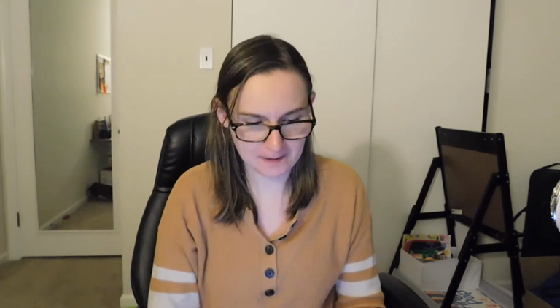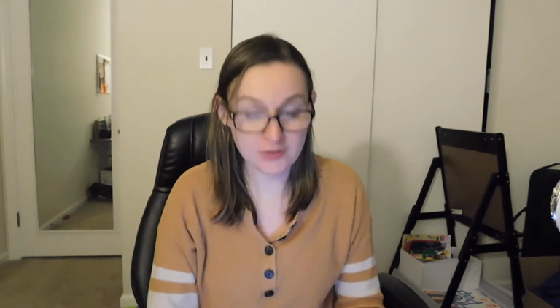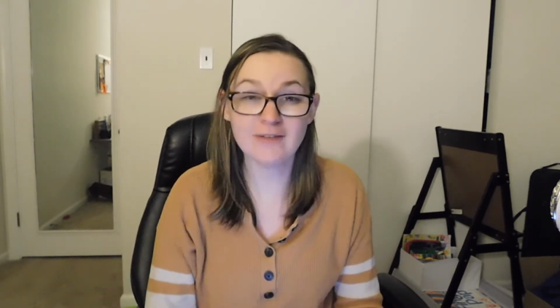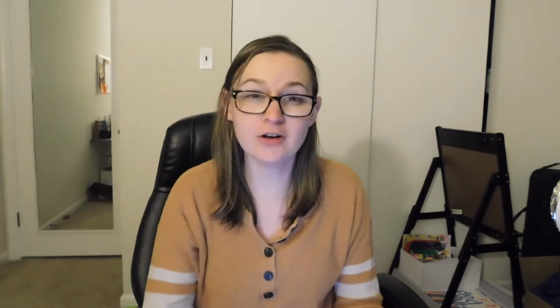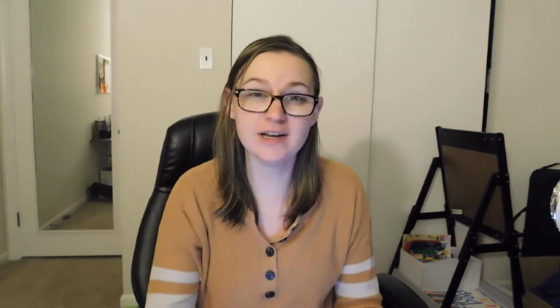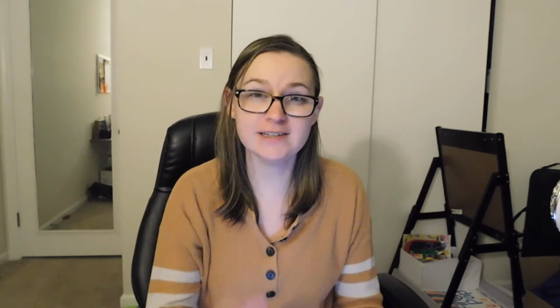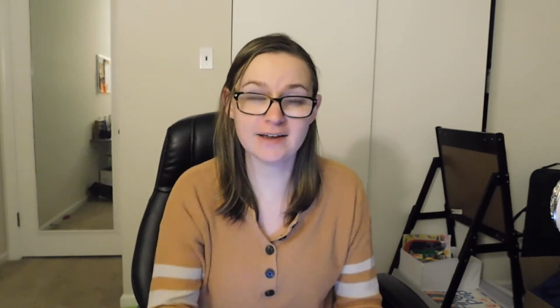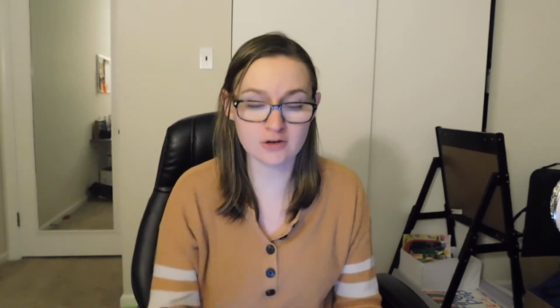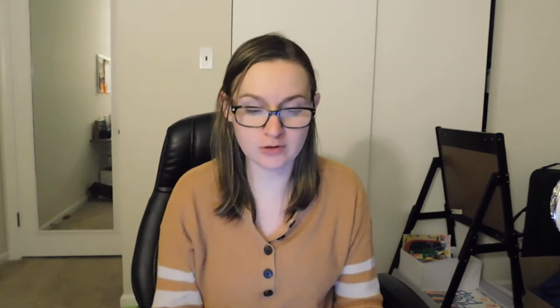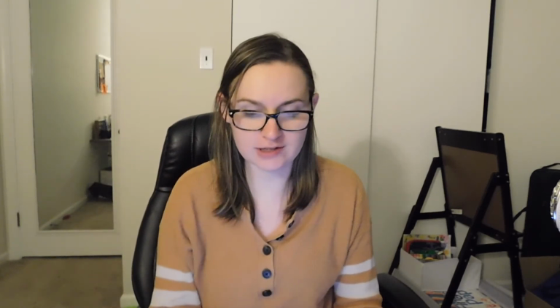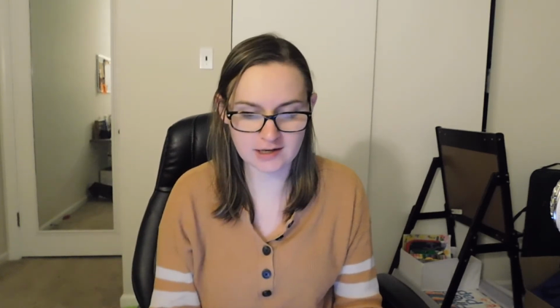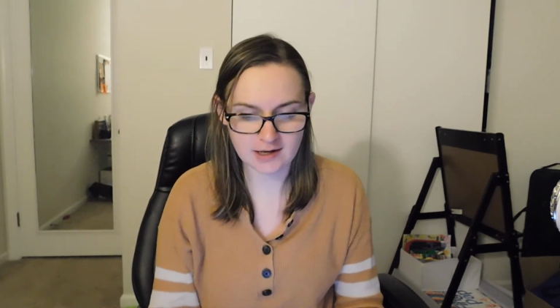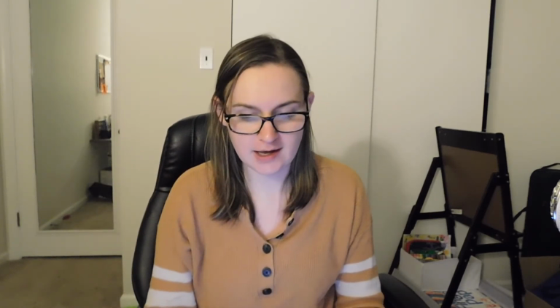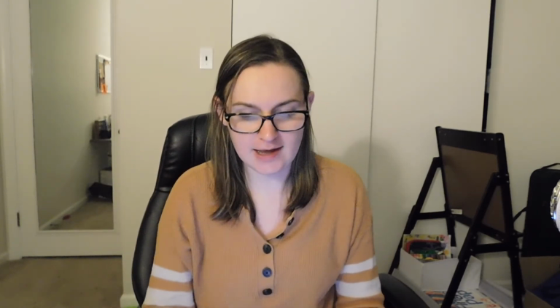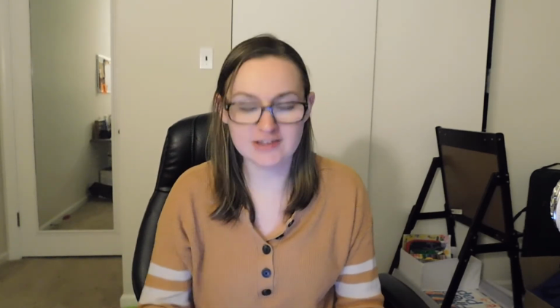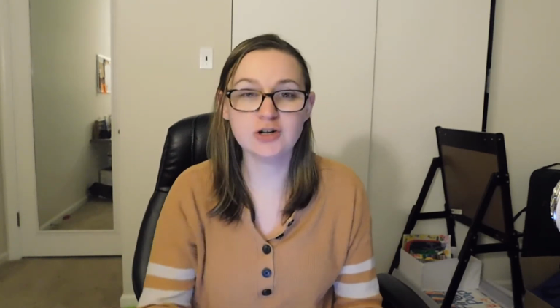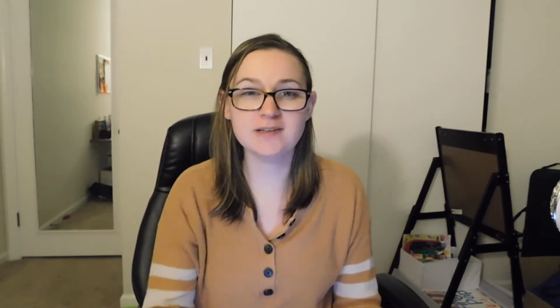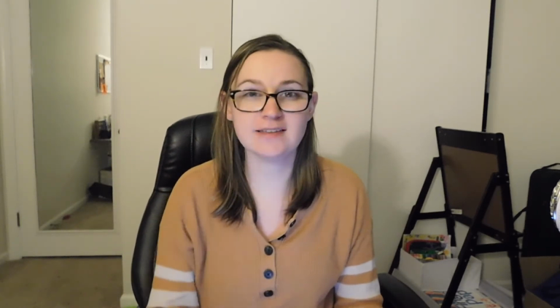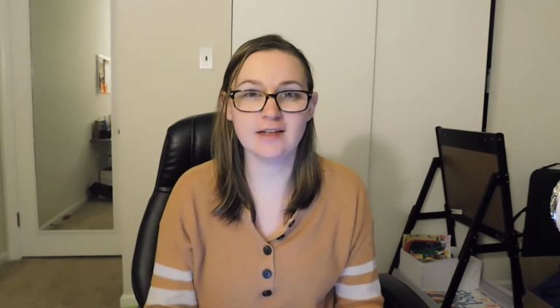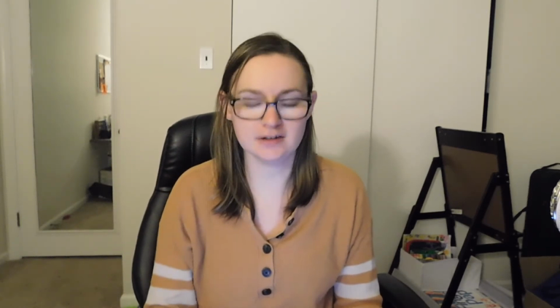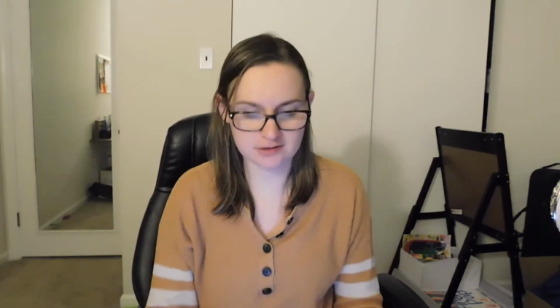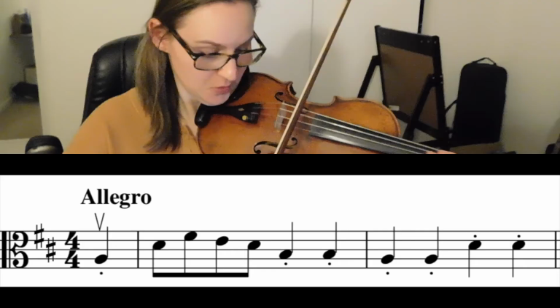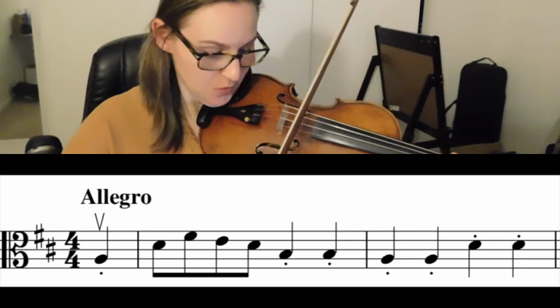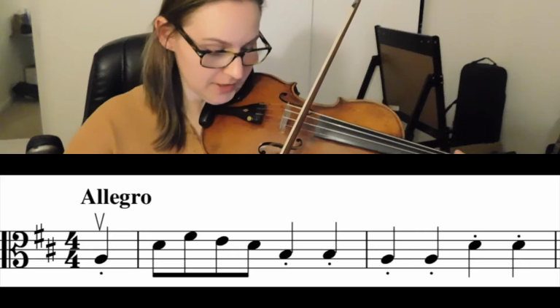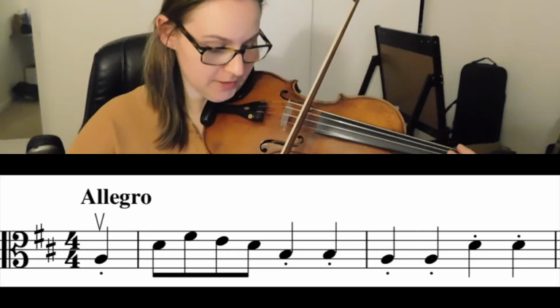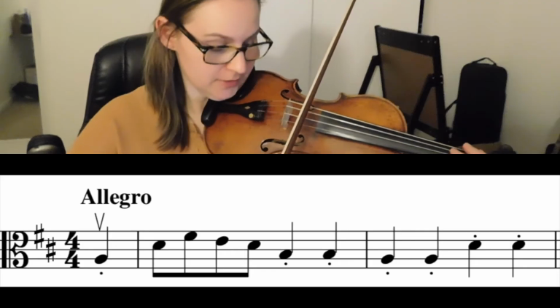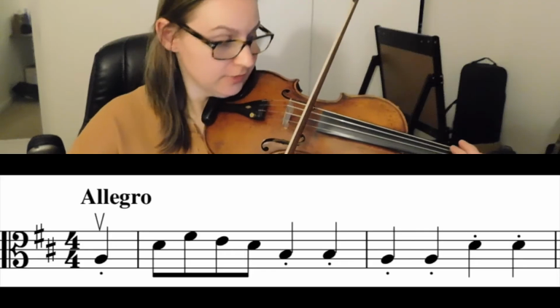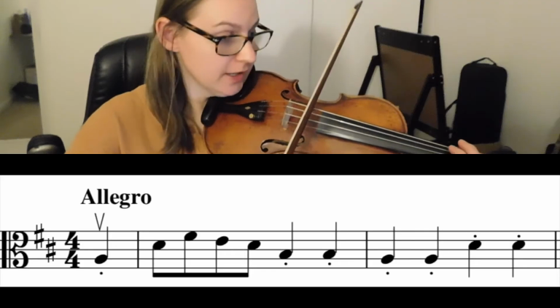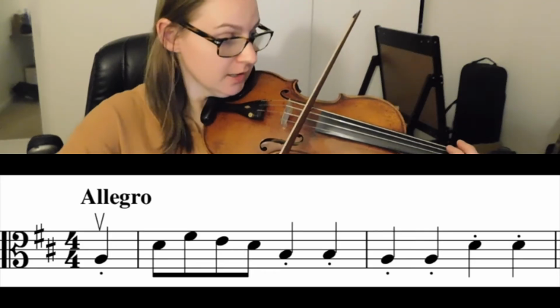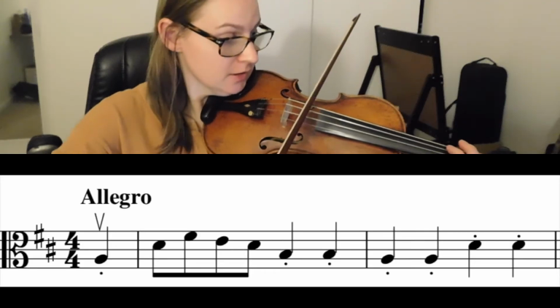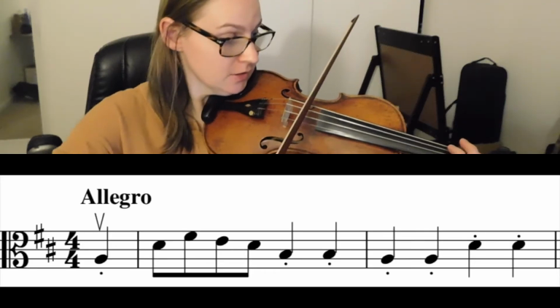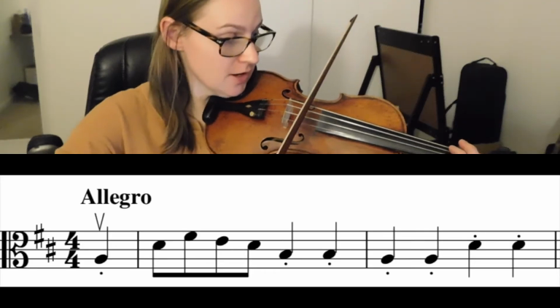If you haven't already, take out your music and let's start by saying the letters. One, ready, go!